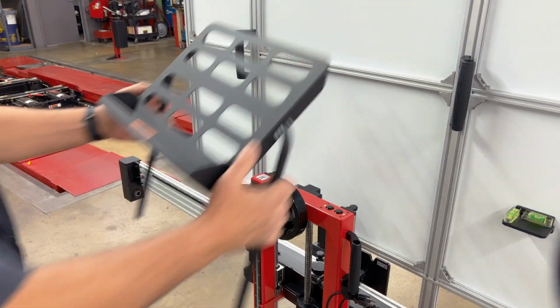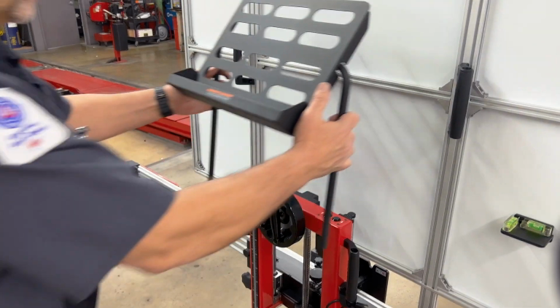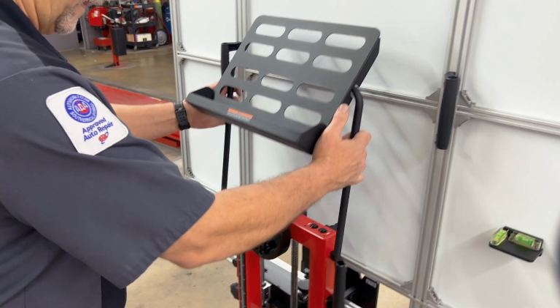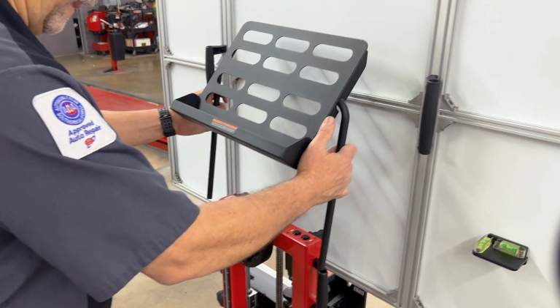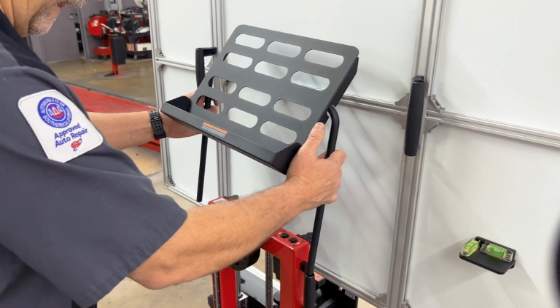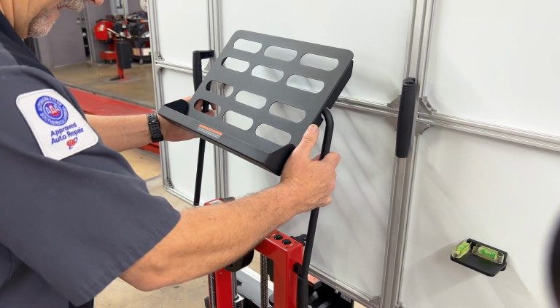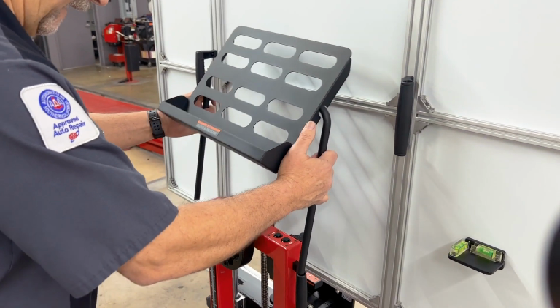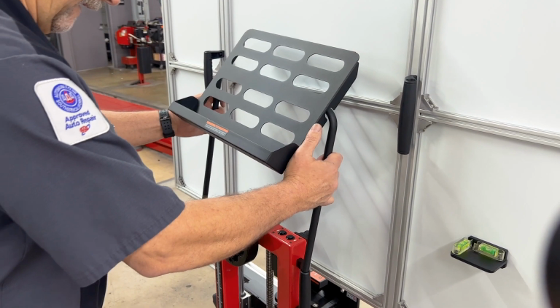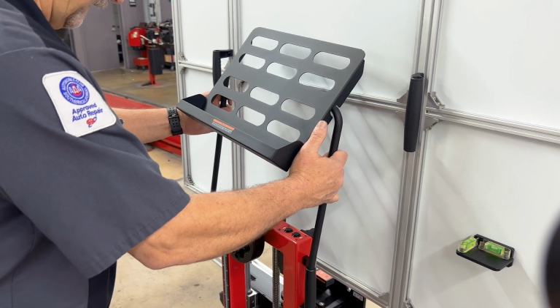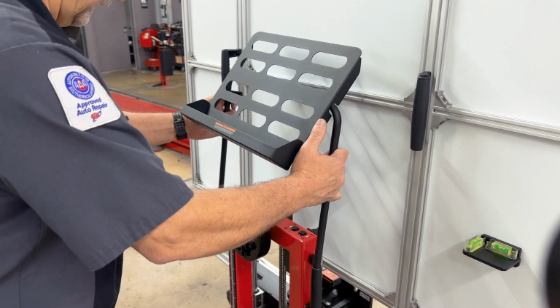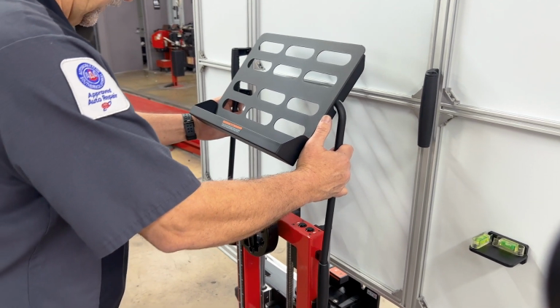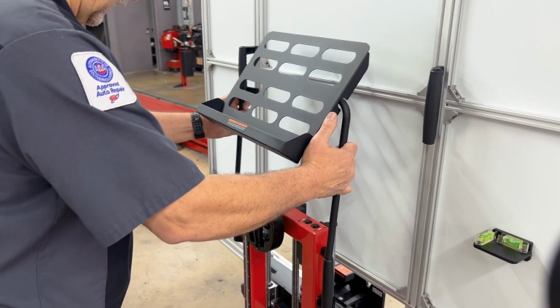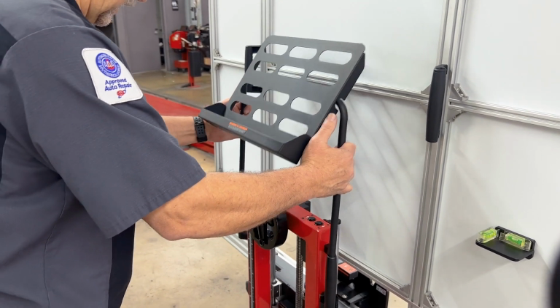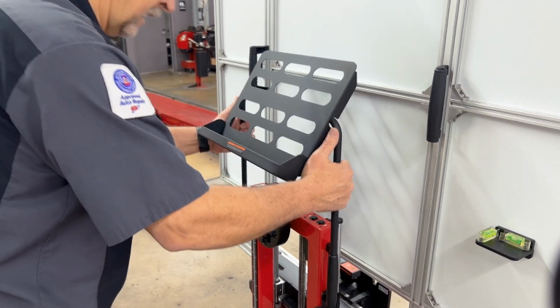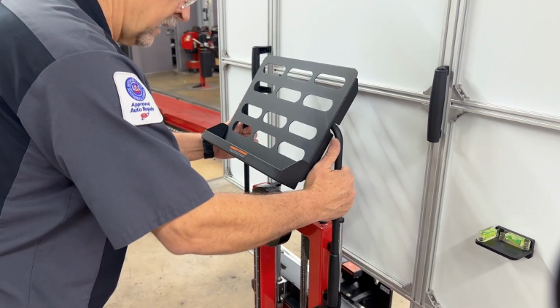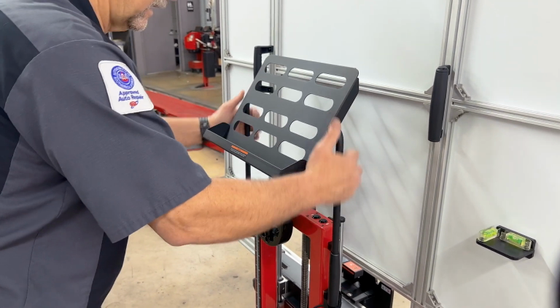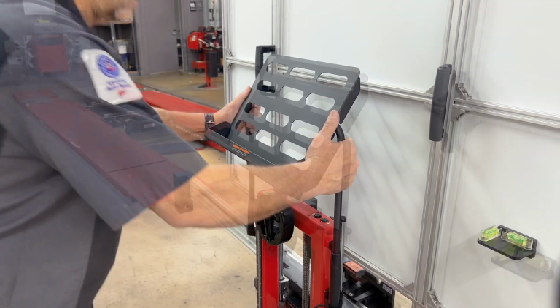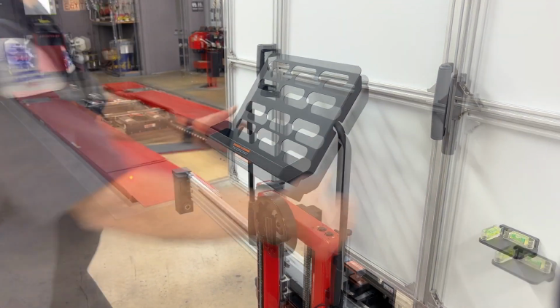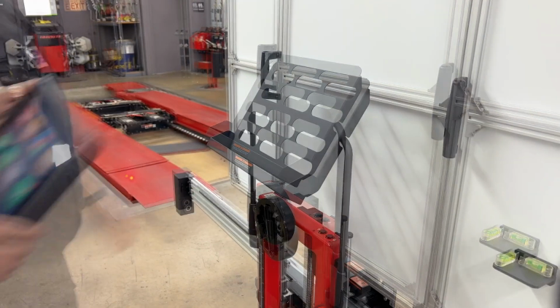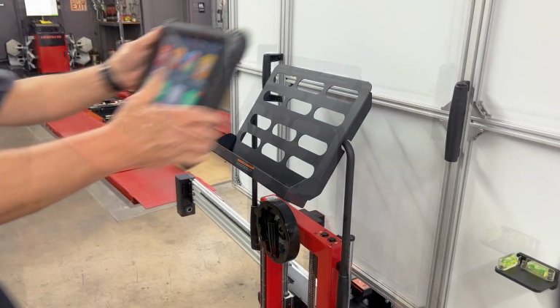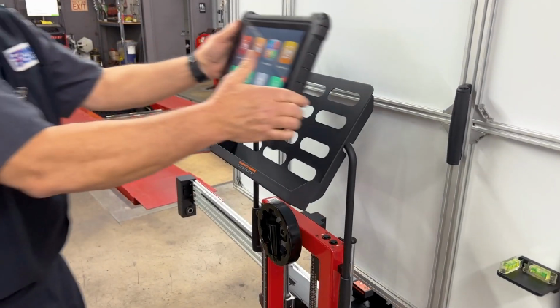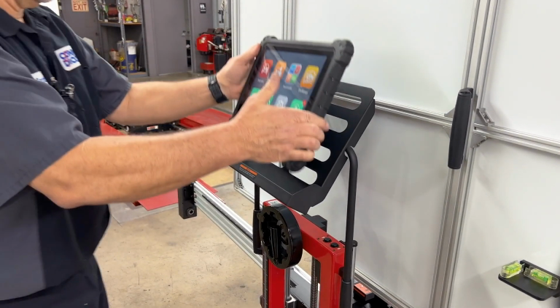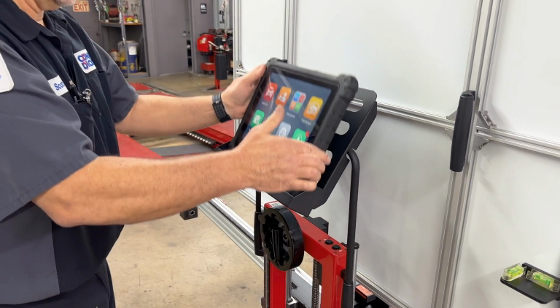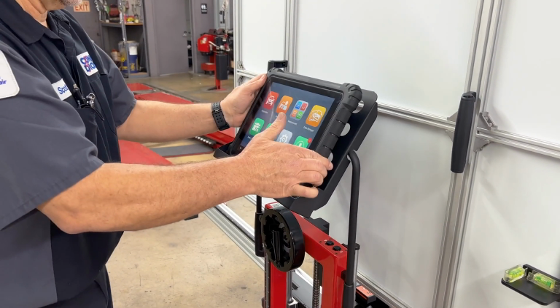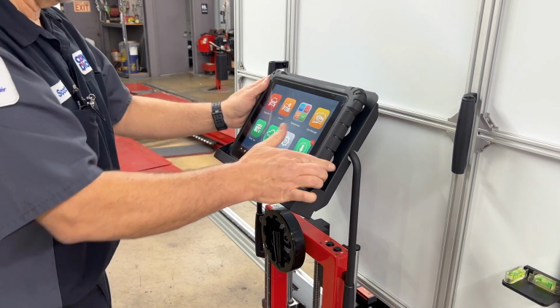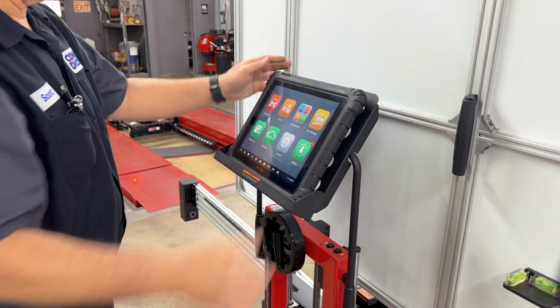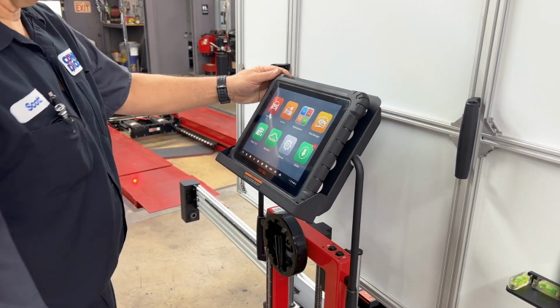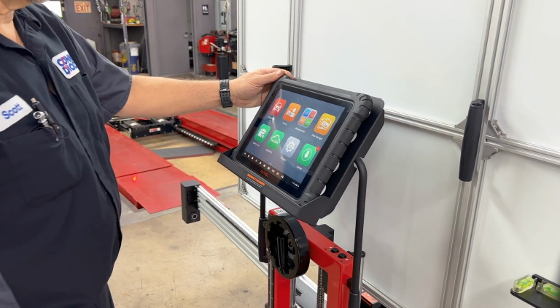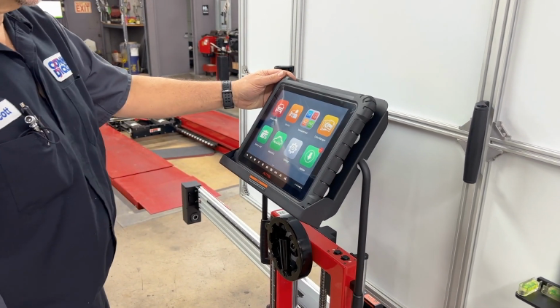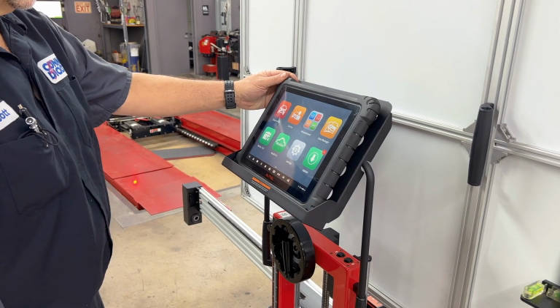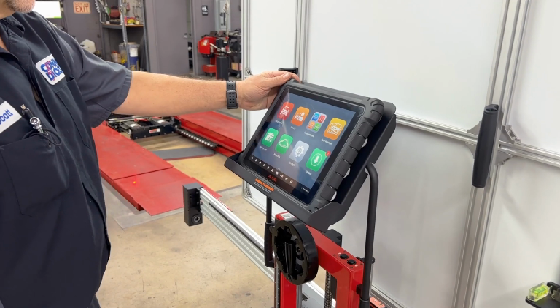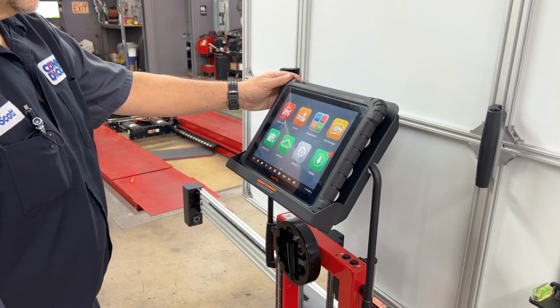Next, you'll connect the tablet holder and now you're ready to set up the IA800 camera system within the Autel ADAS software.